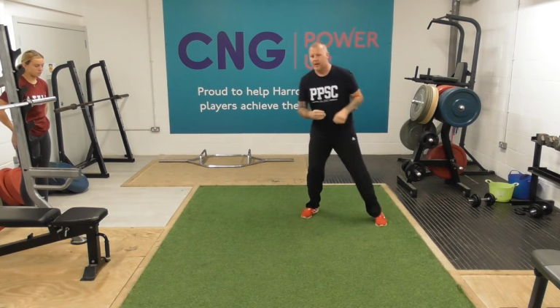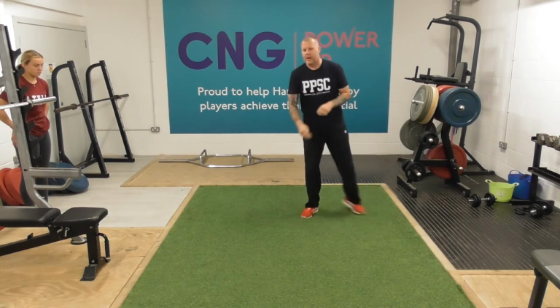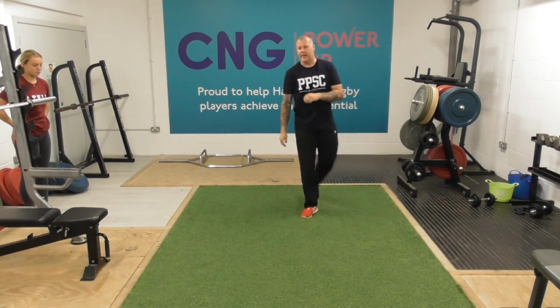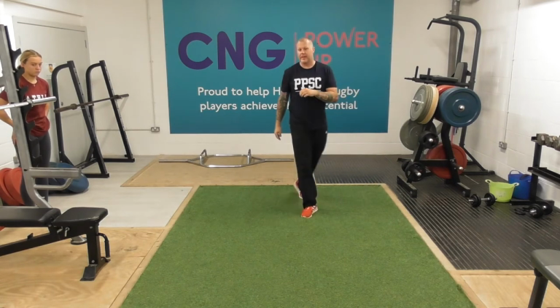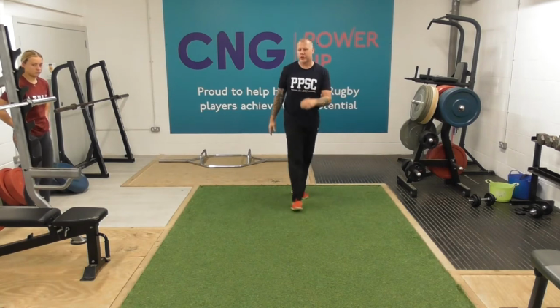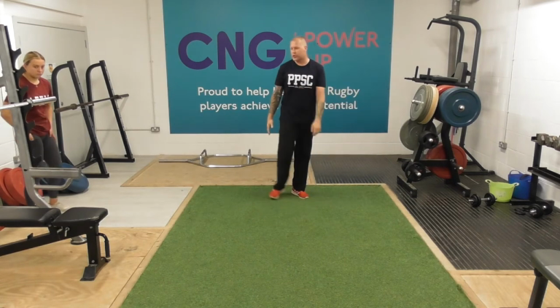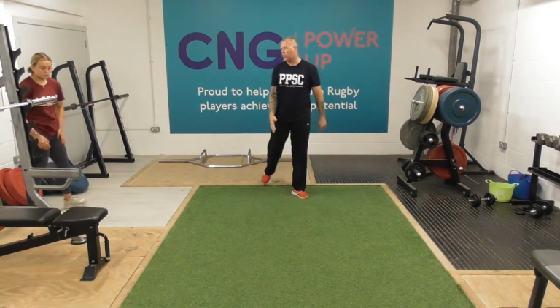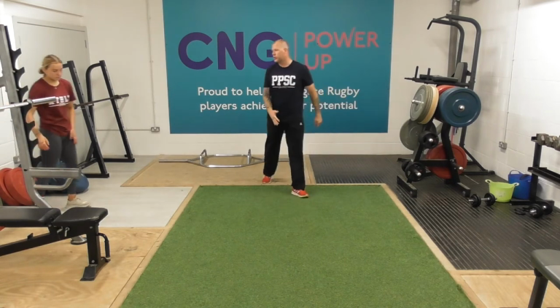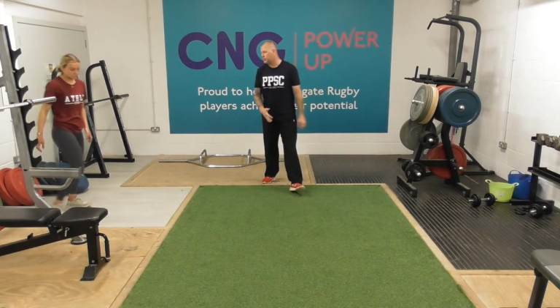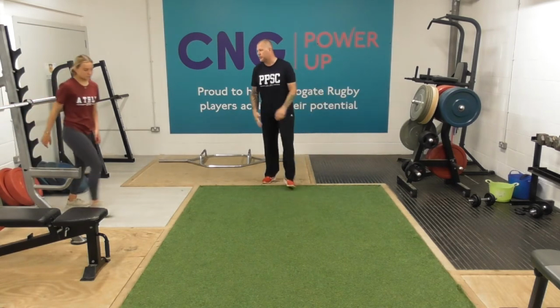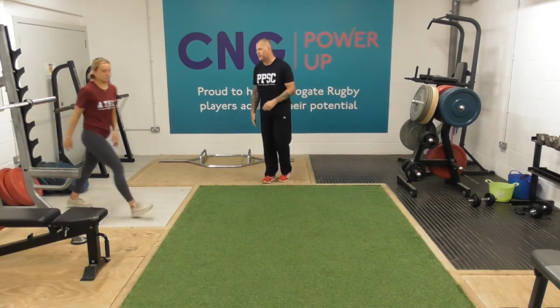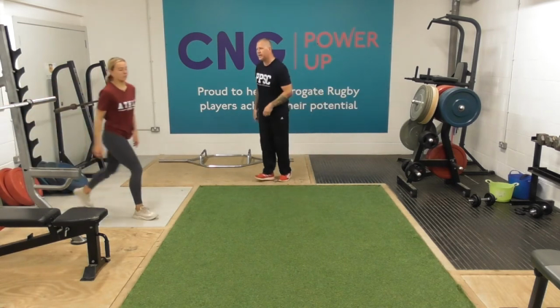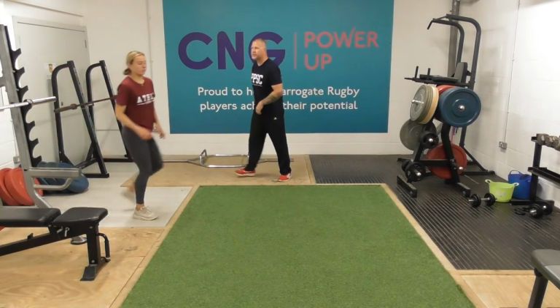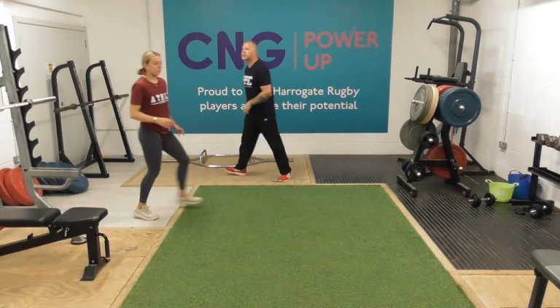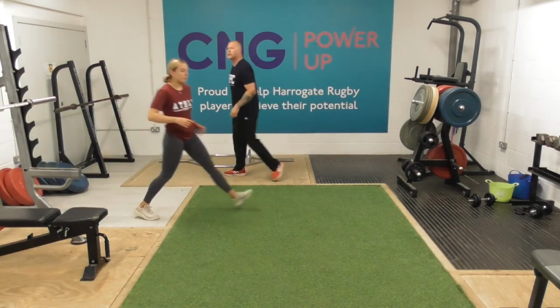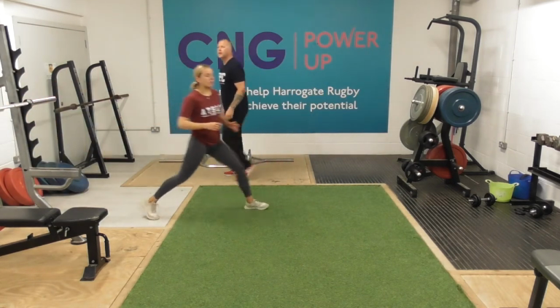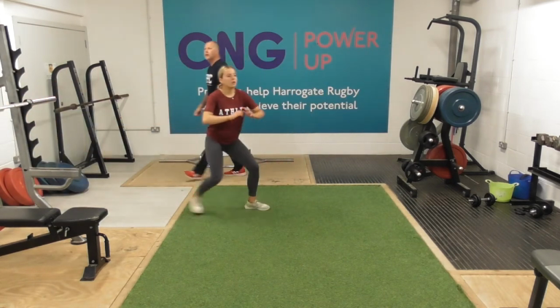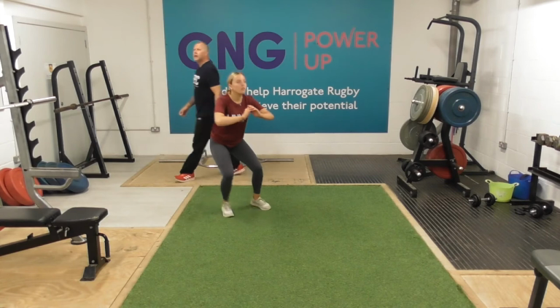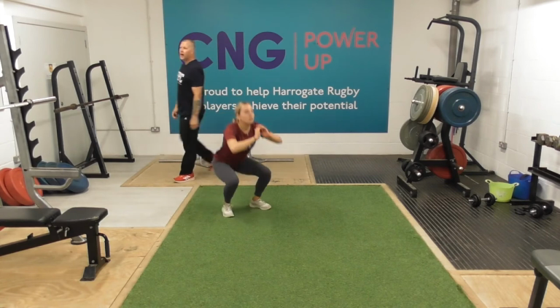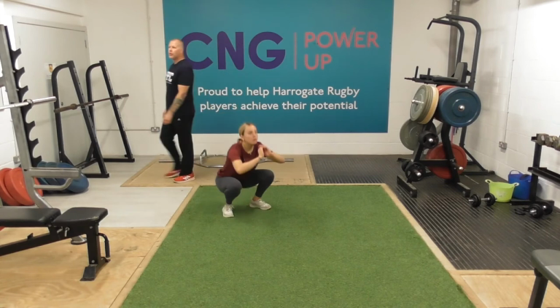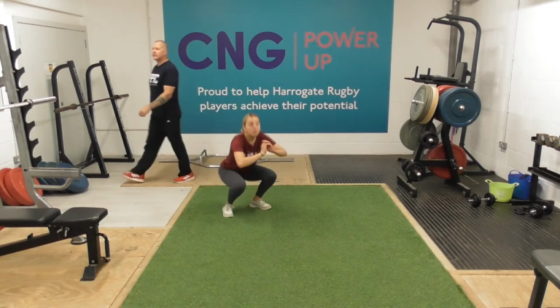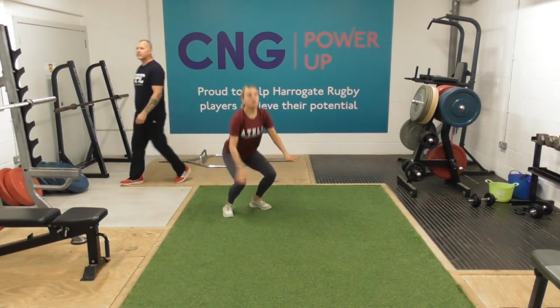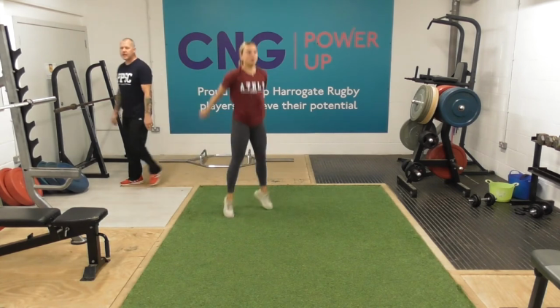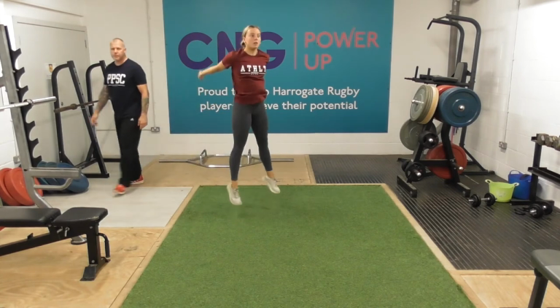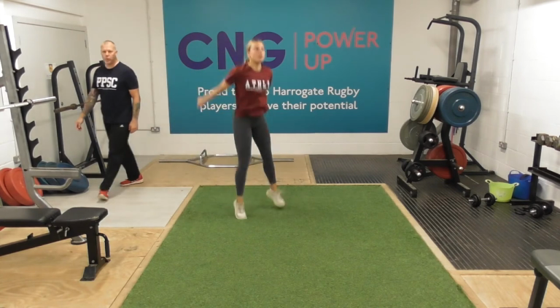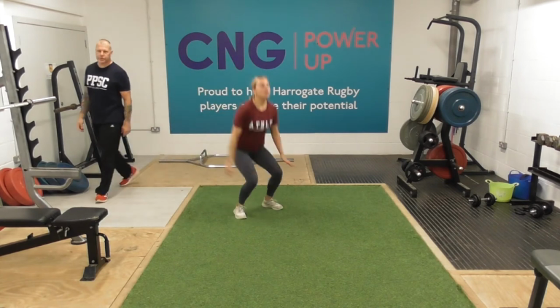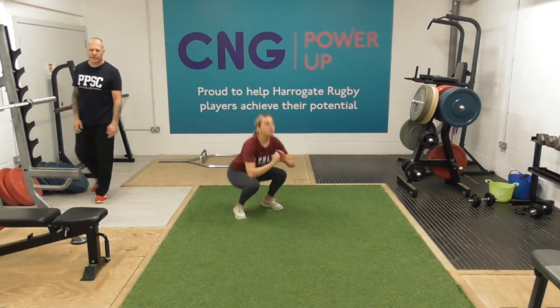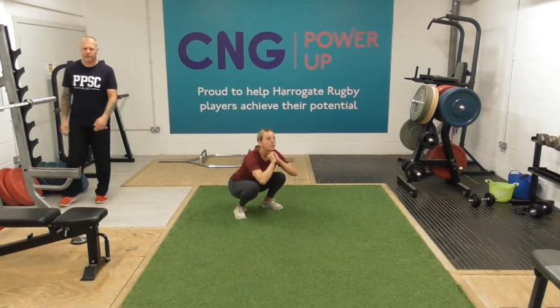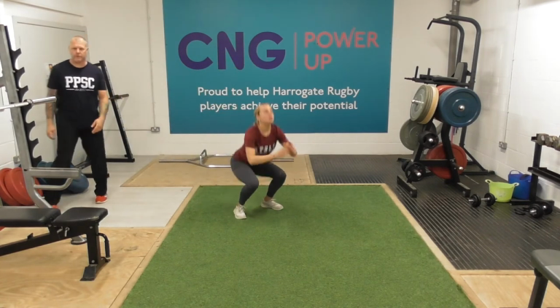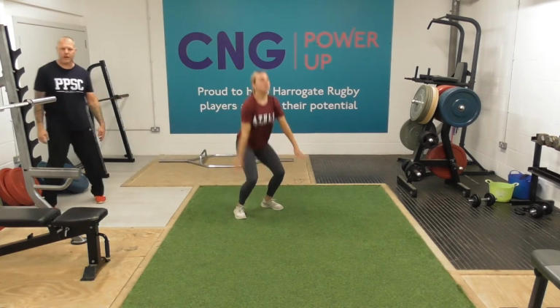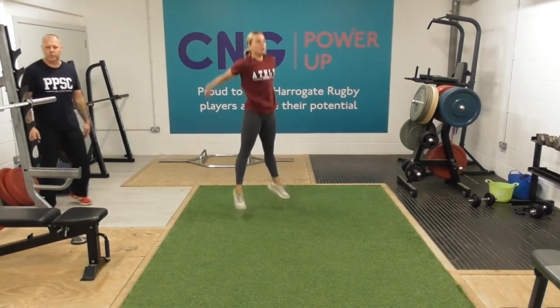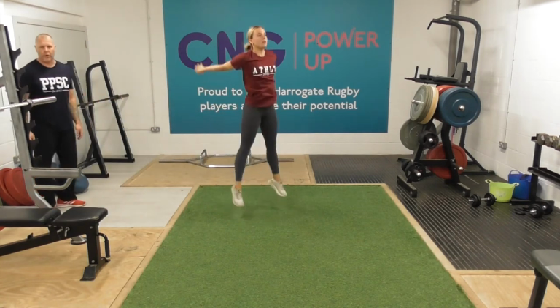And then squat jumps to finish our exercise portion of round one.